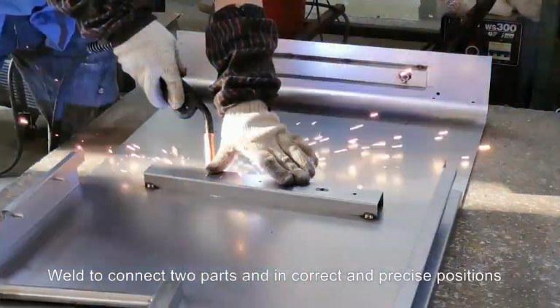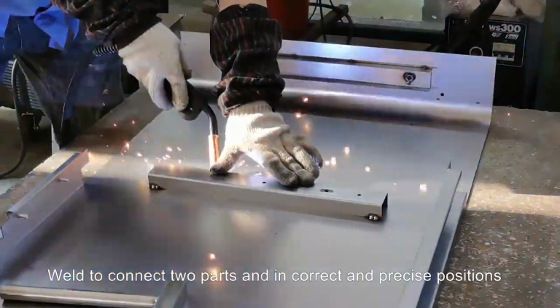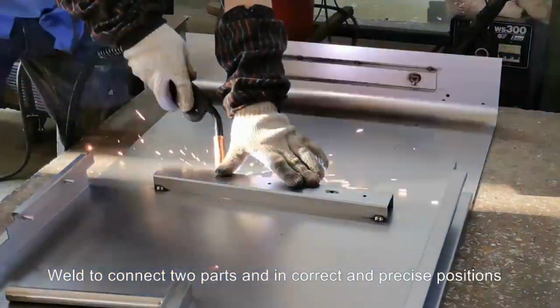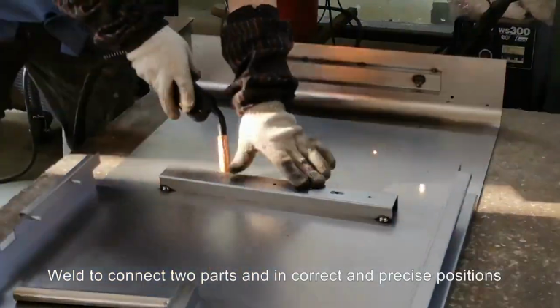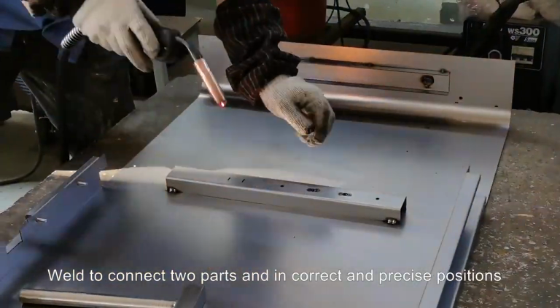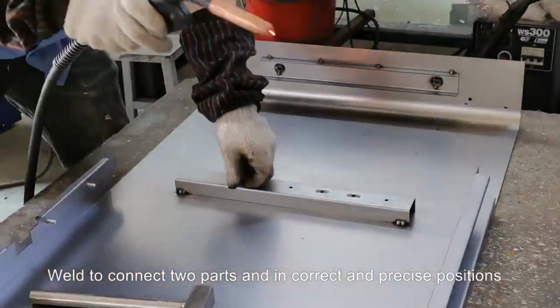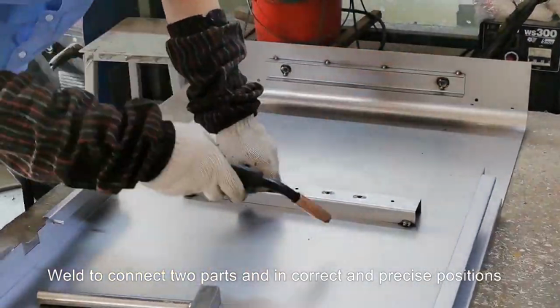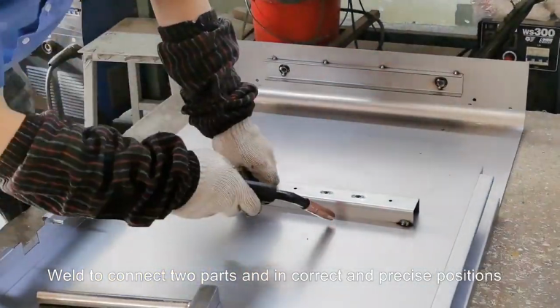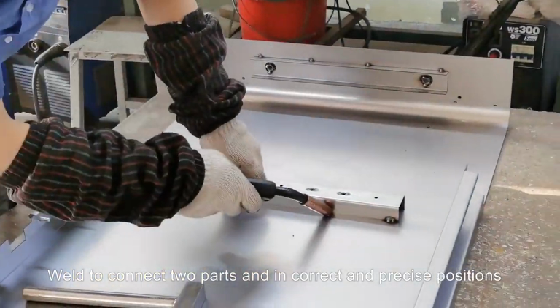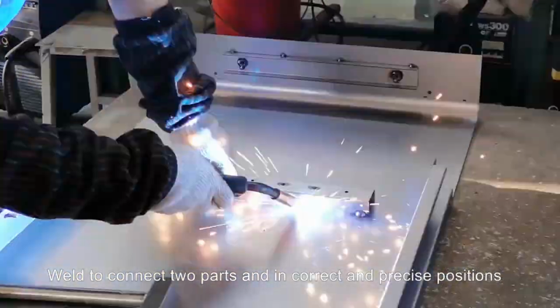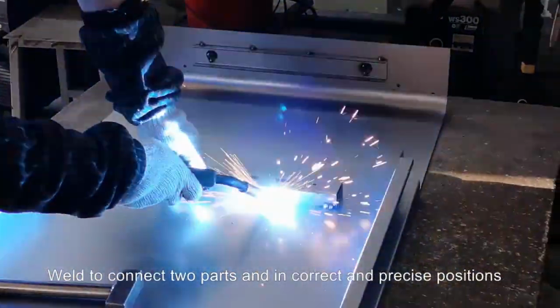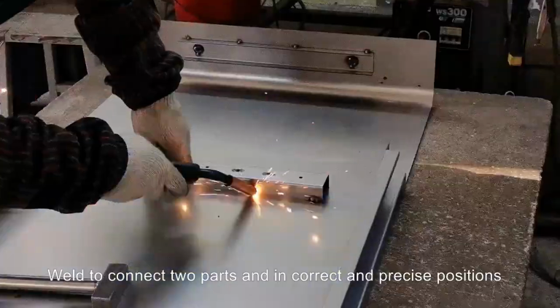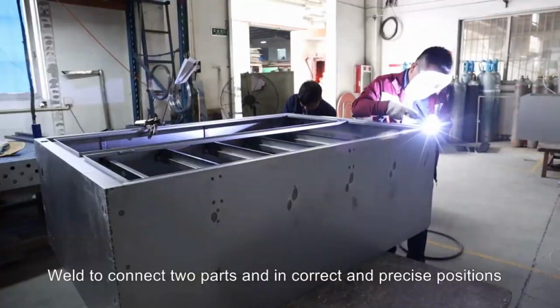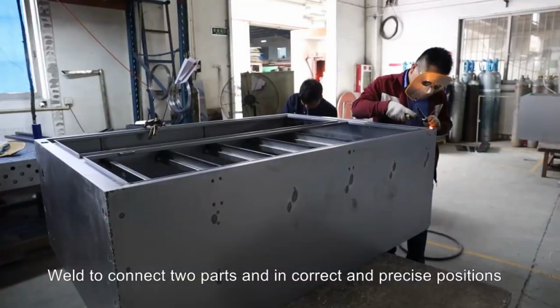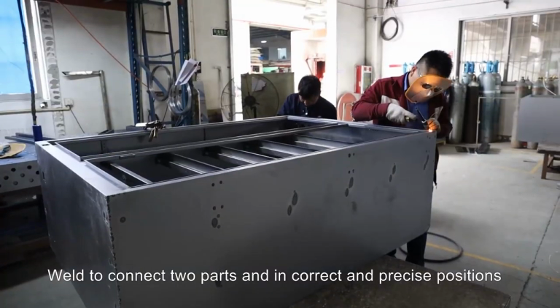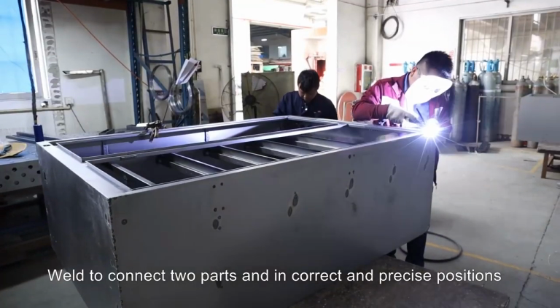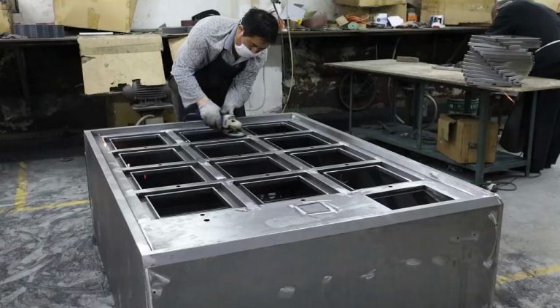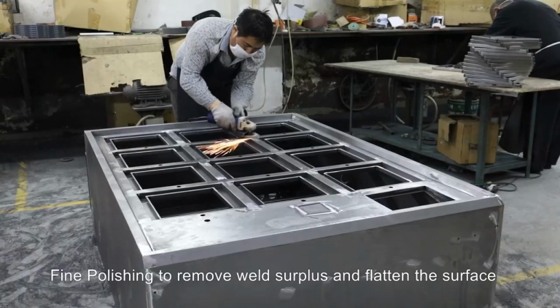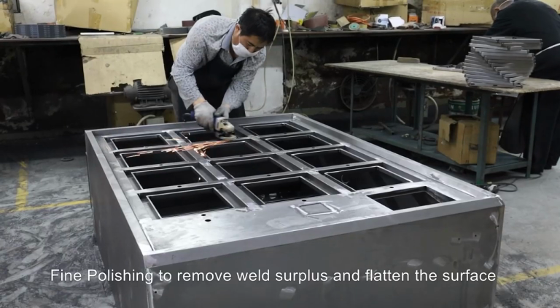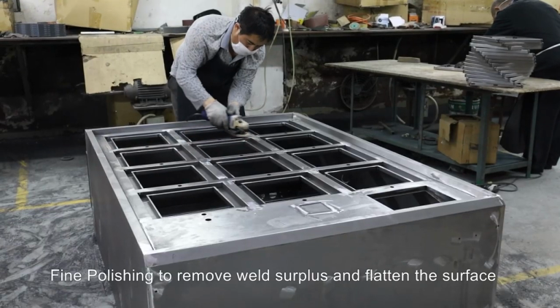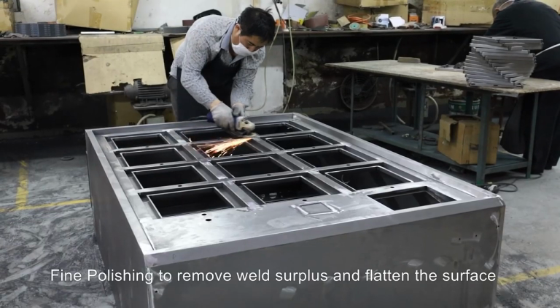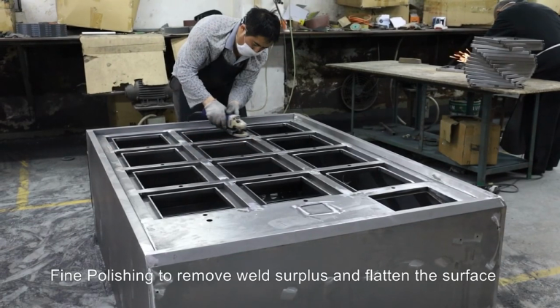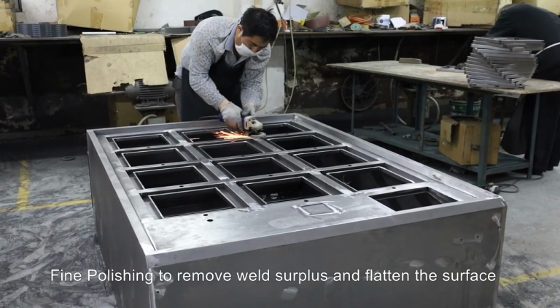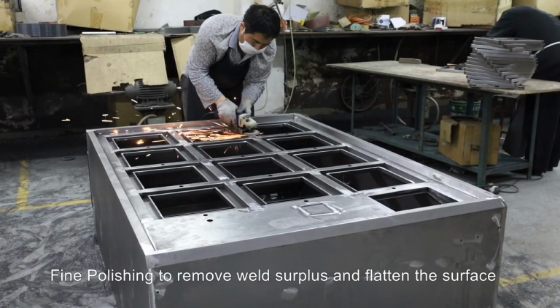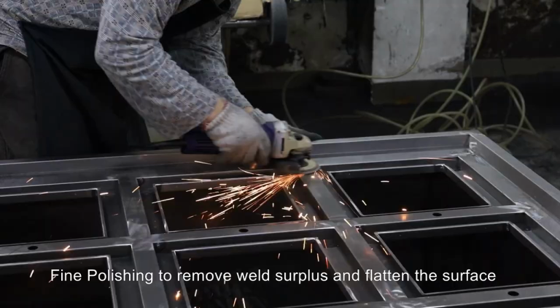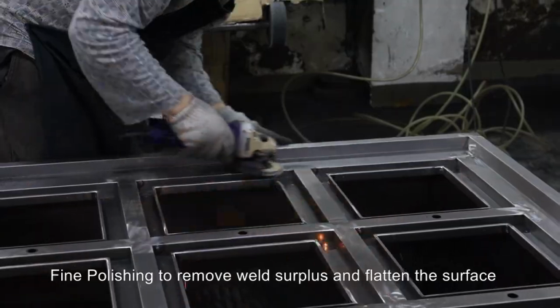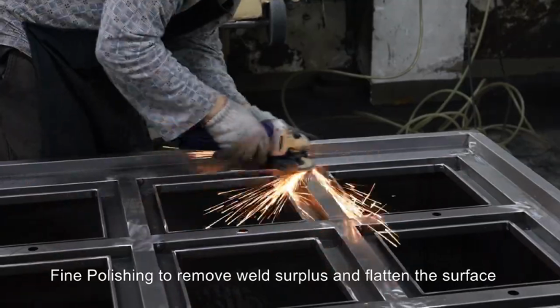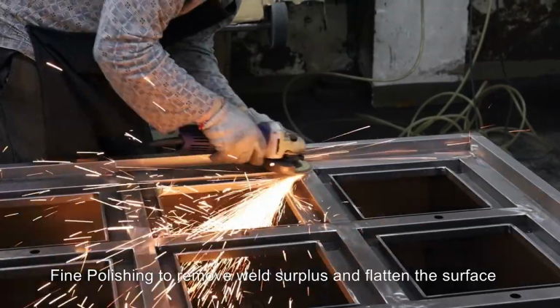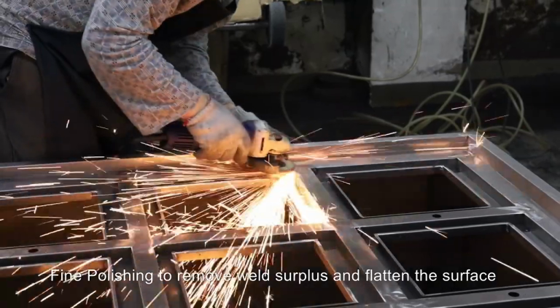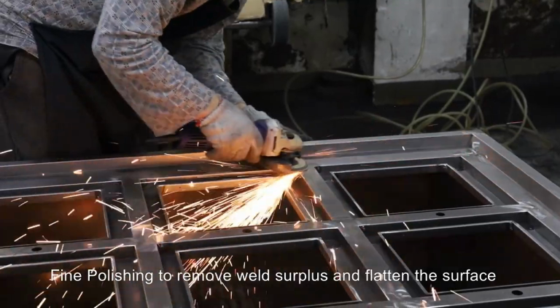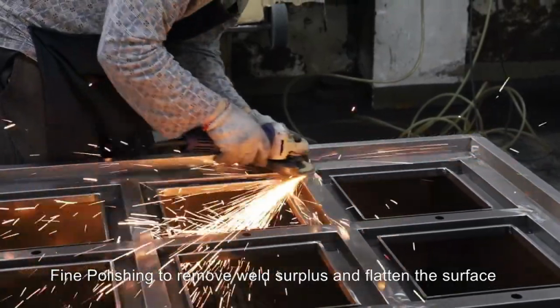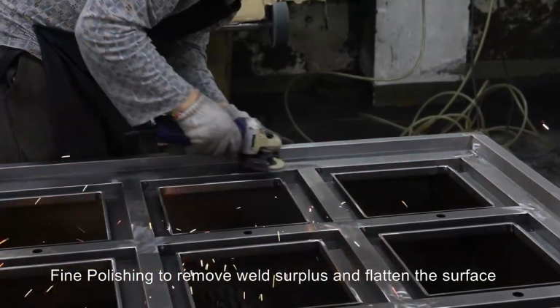Weld to connect two parts in correct and precise positions. Fine polishing to remove weld surplus and flatten the surface.